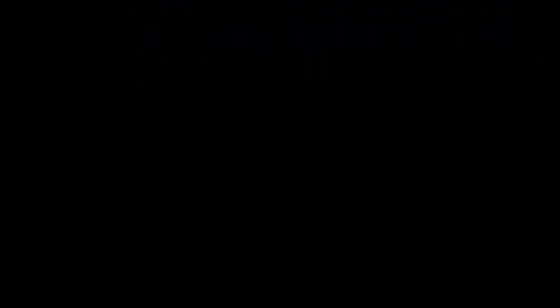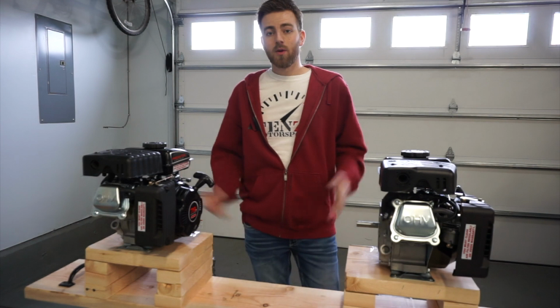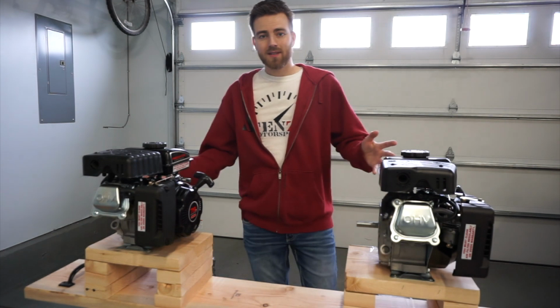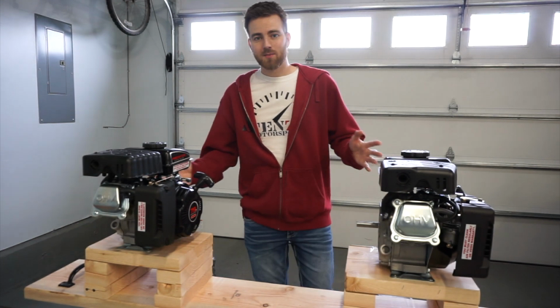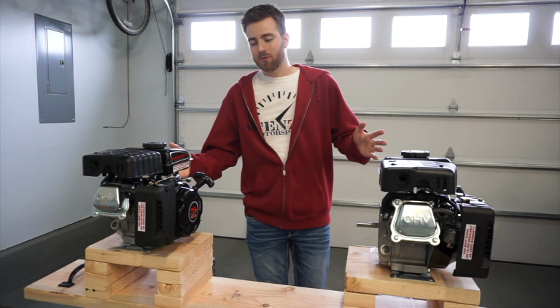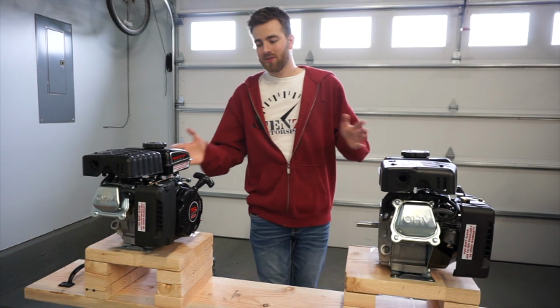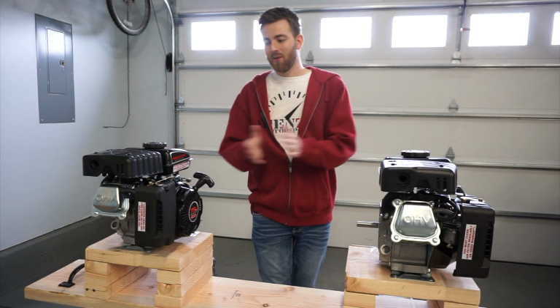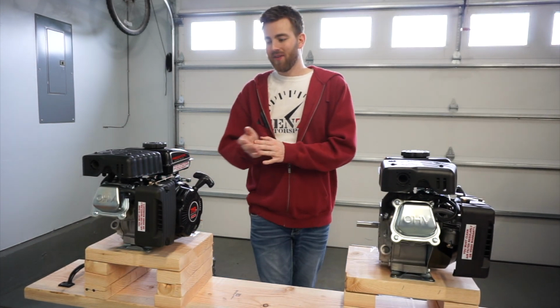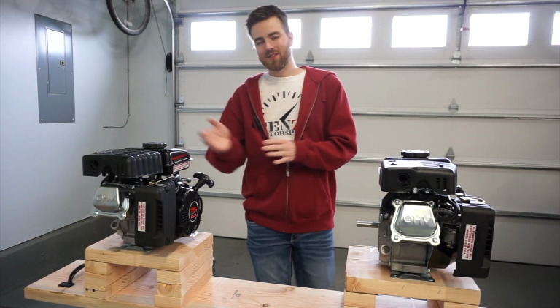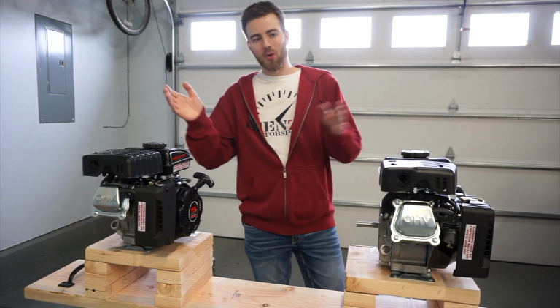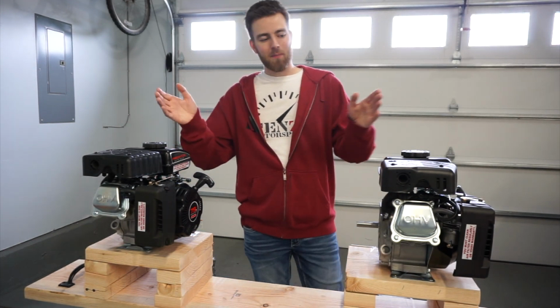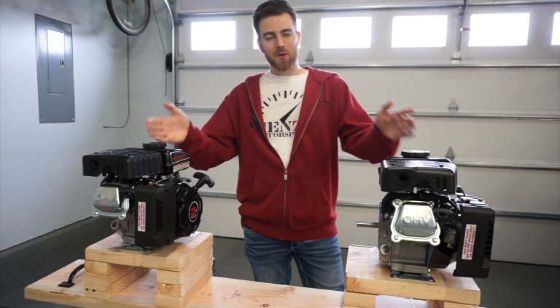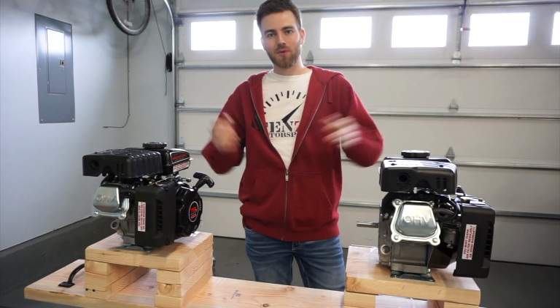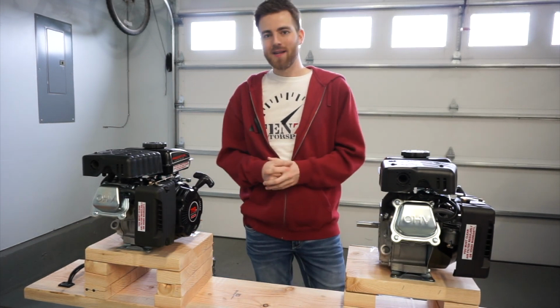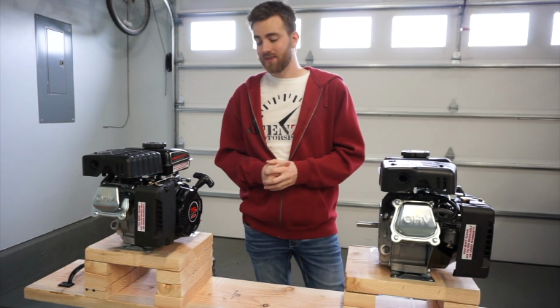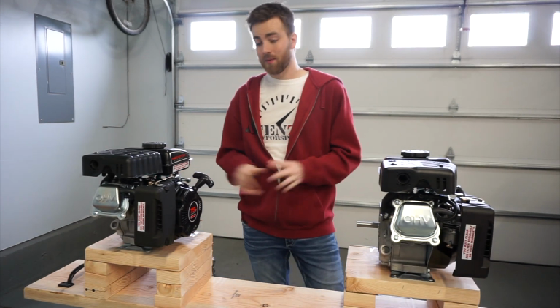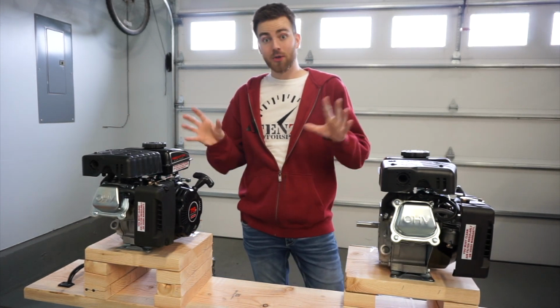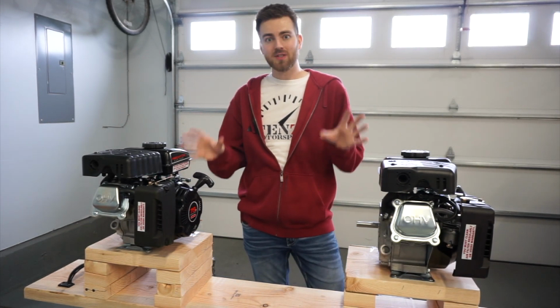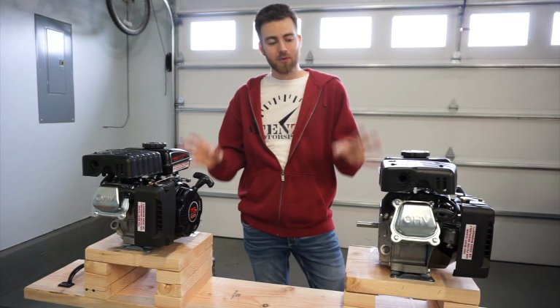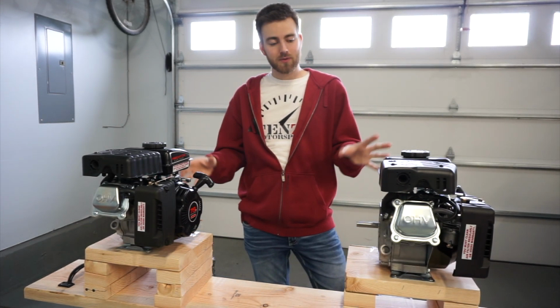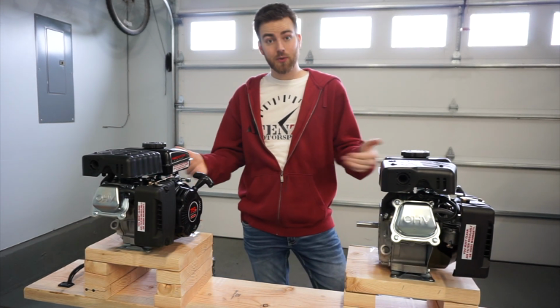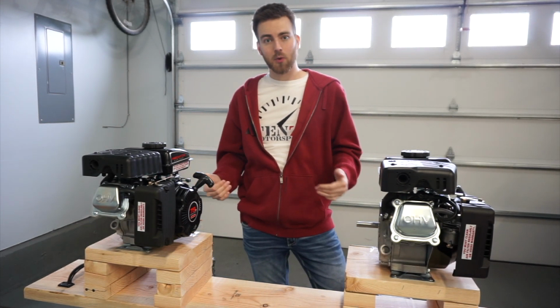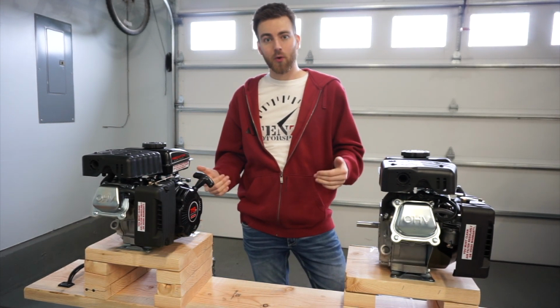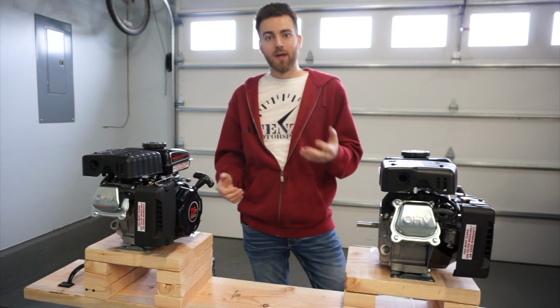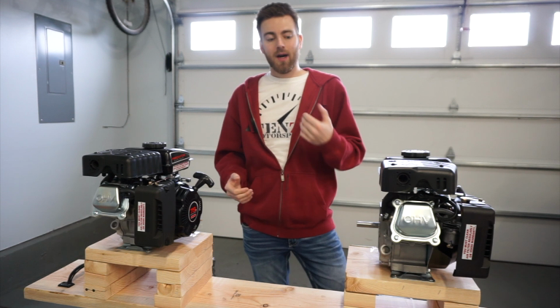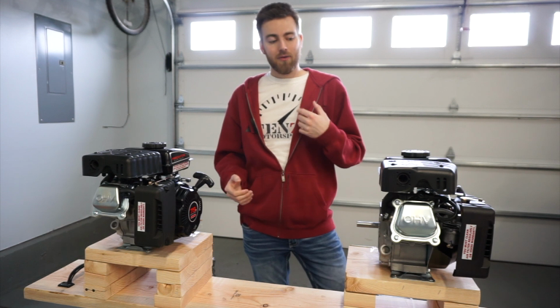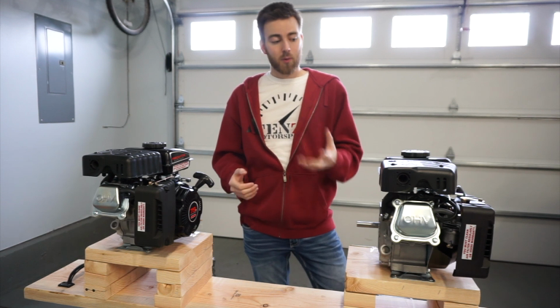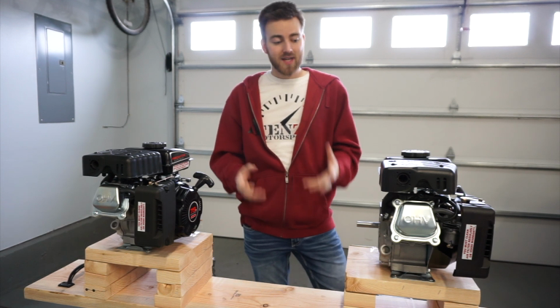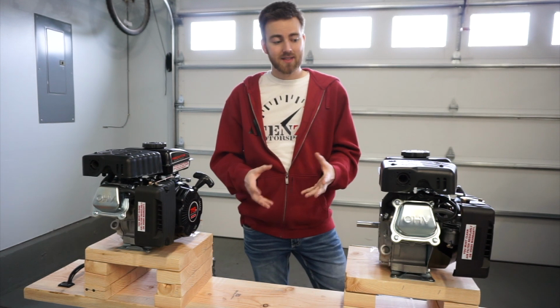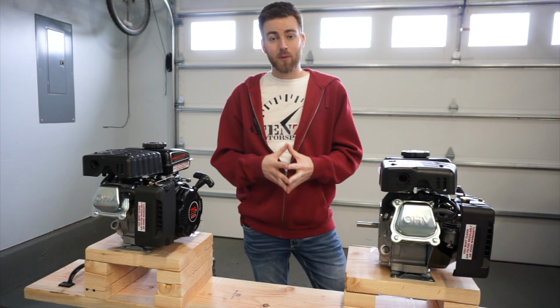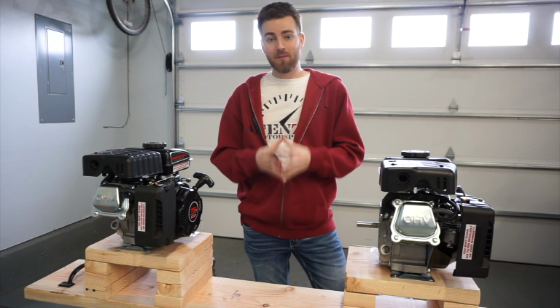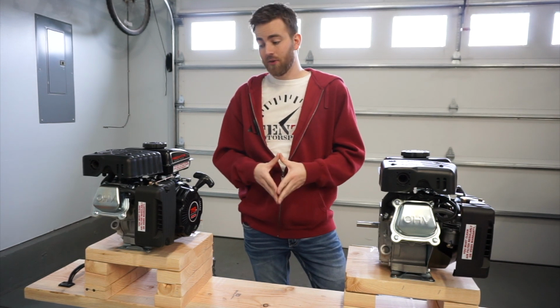Welcome back to Hanson Motorsports. Today we finally get to blow up our two little engines that we were using to produce used oil for the testing that we have been doing.